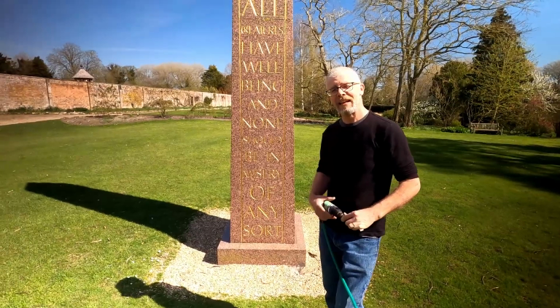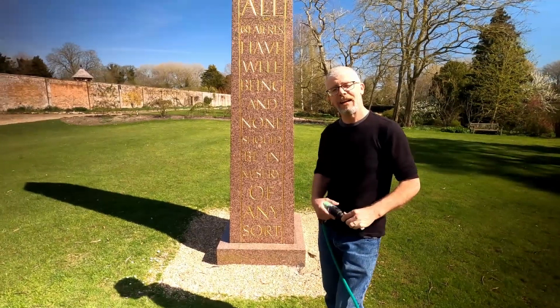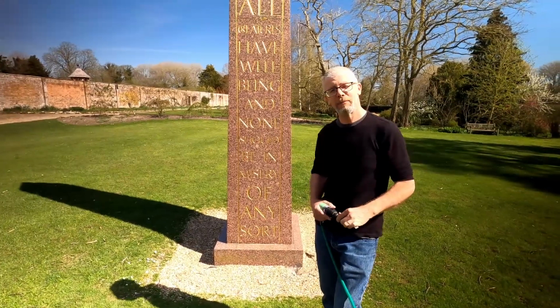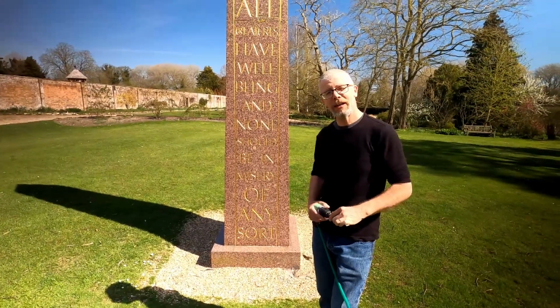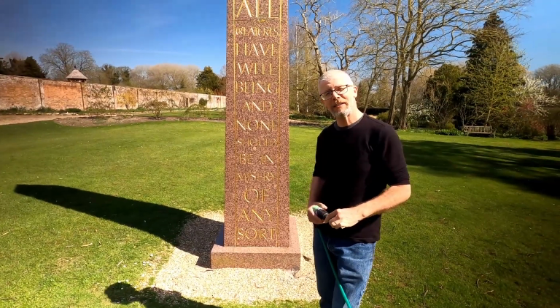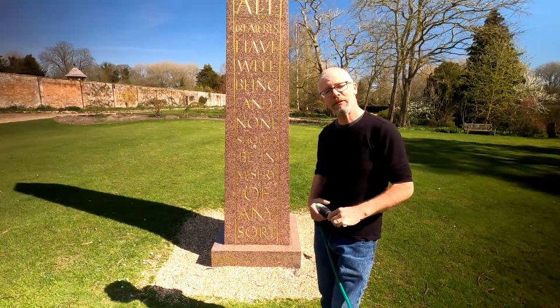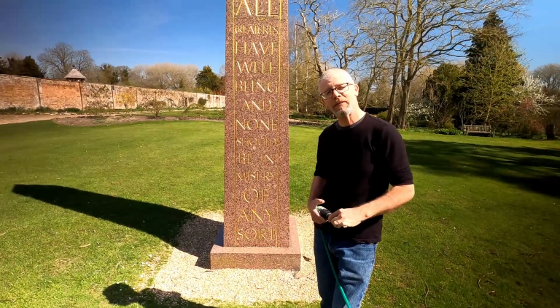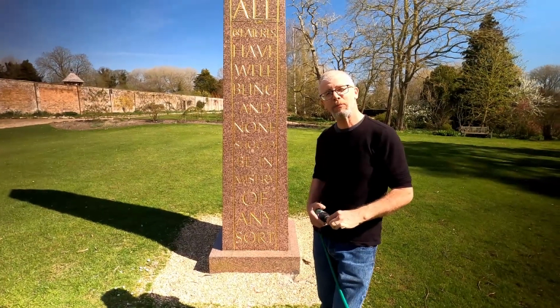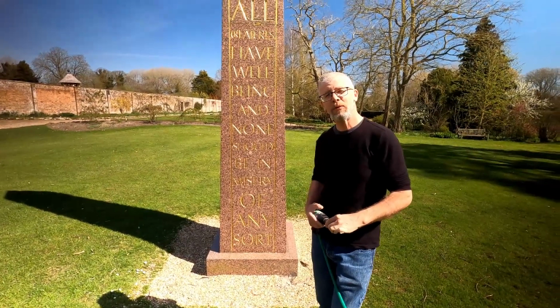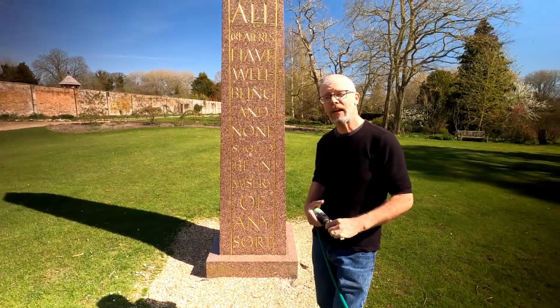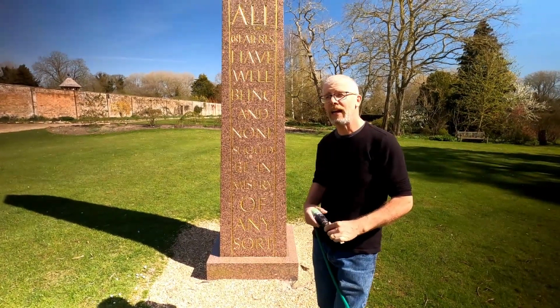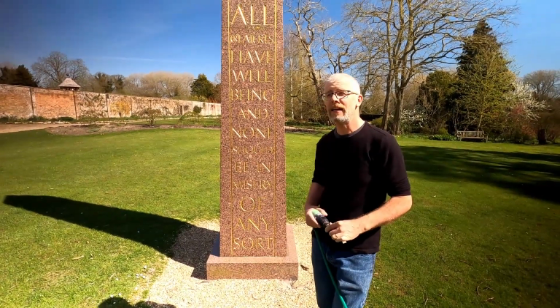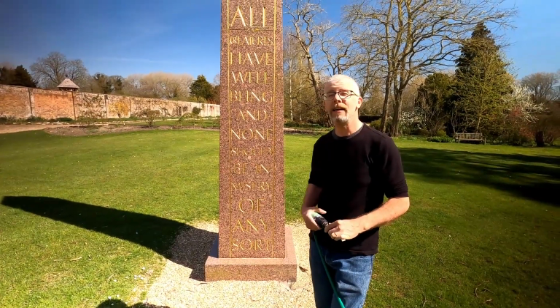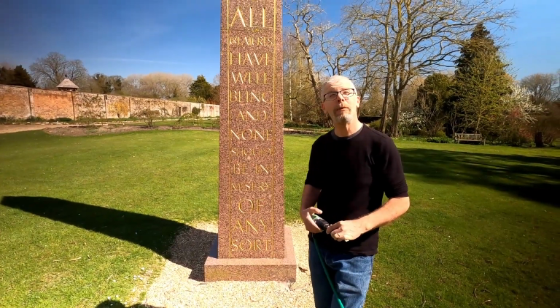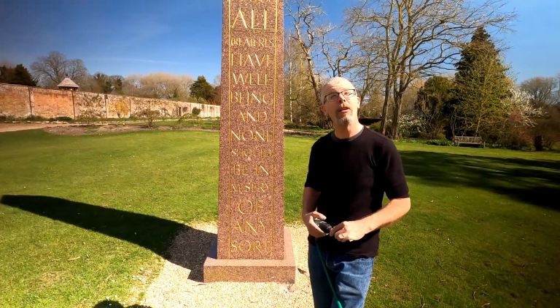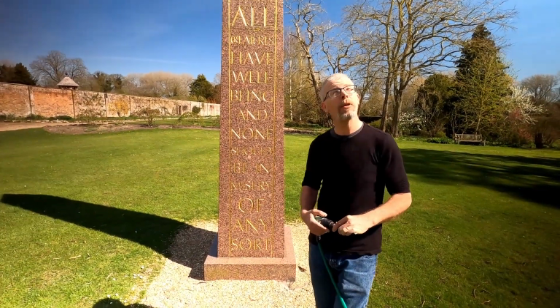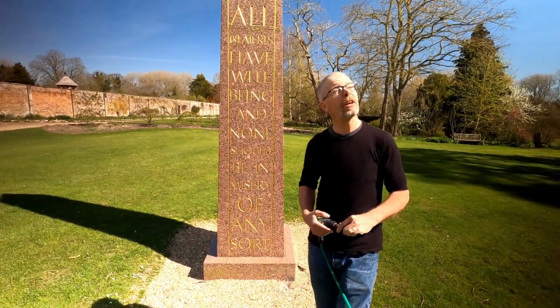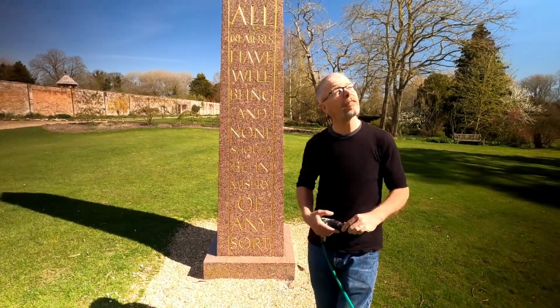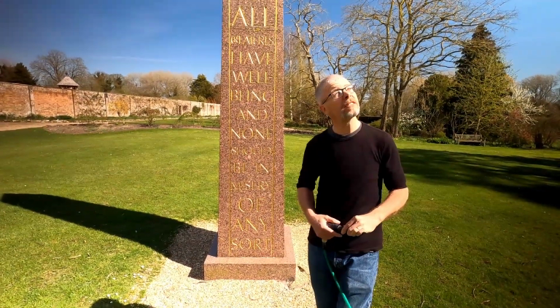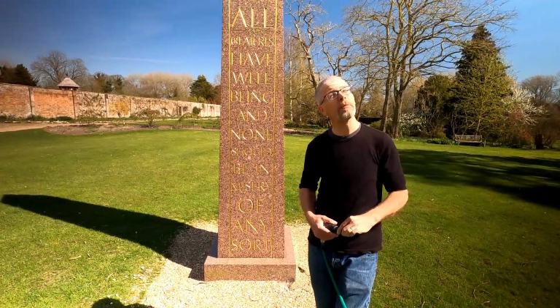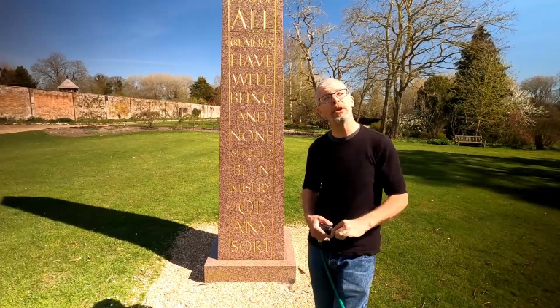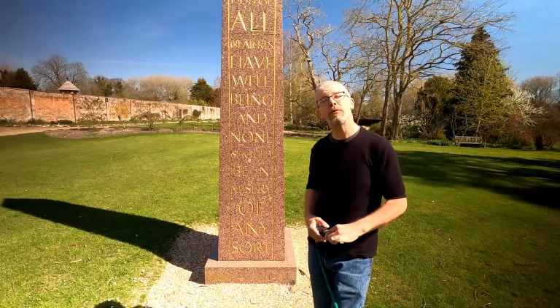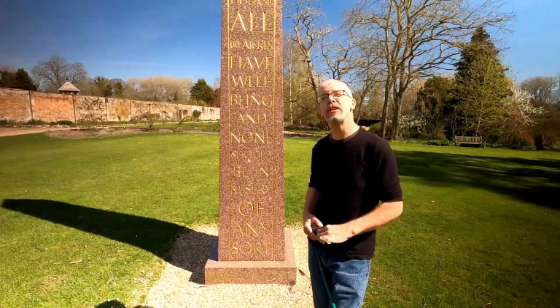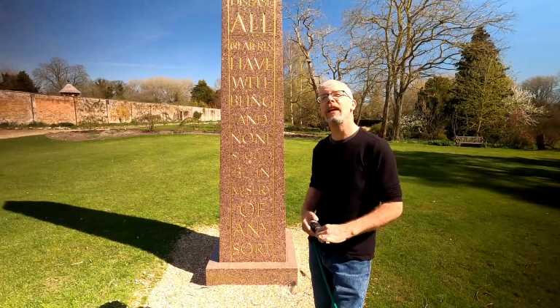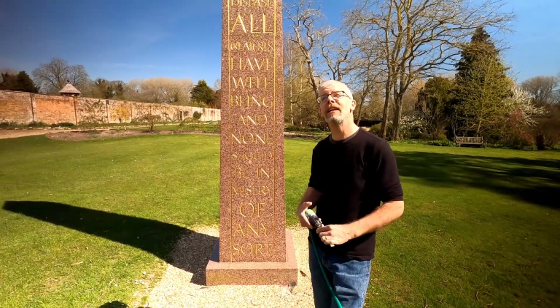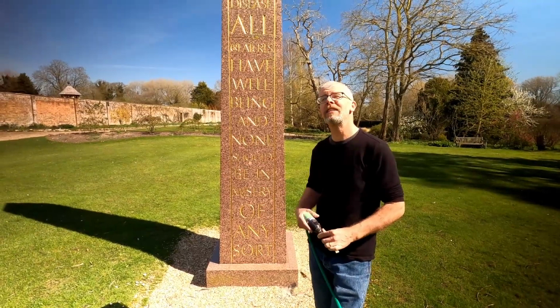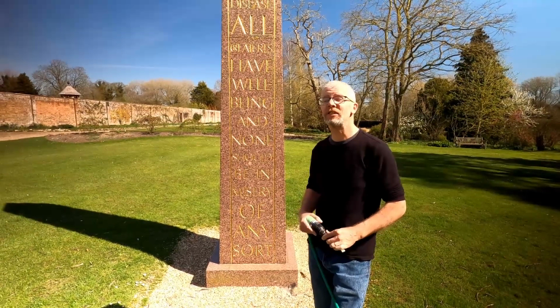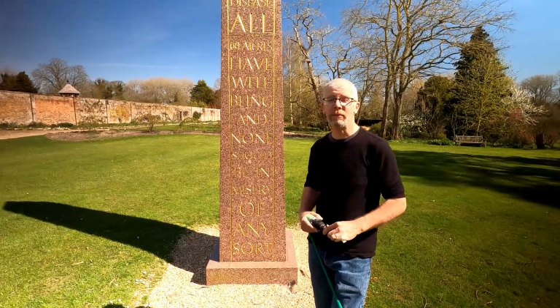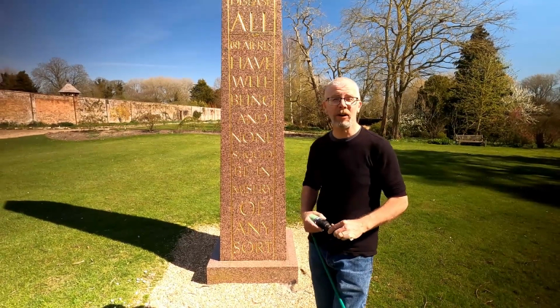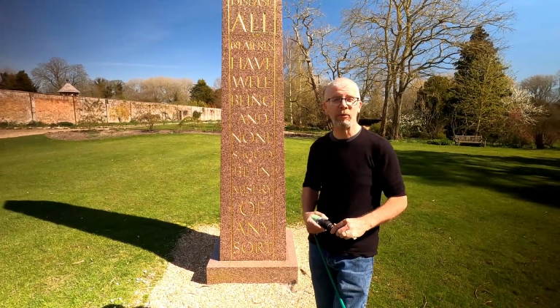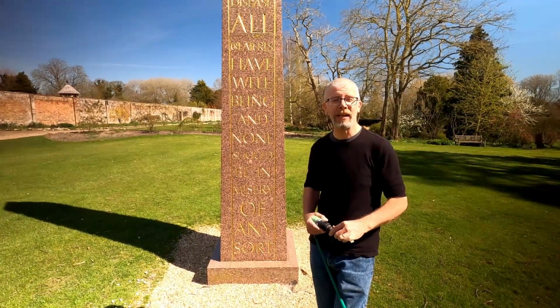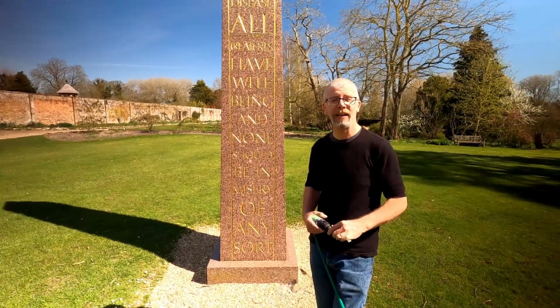Hi everybody, it's the 5th of April and here we are at Waterperry Gardens. It's a beautiful Sunday — it's a shame you can't all be here.